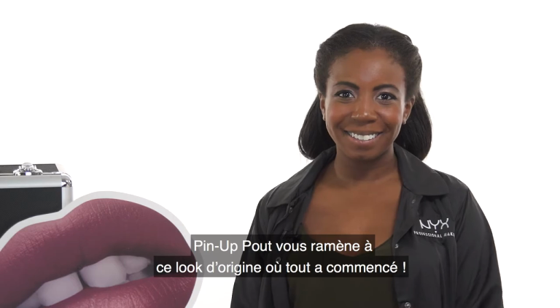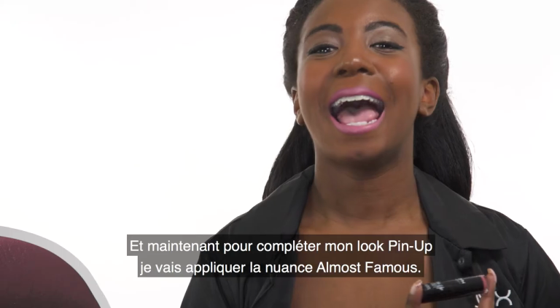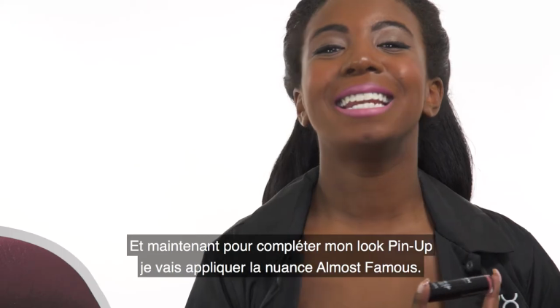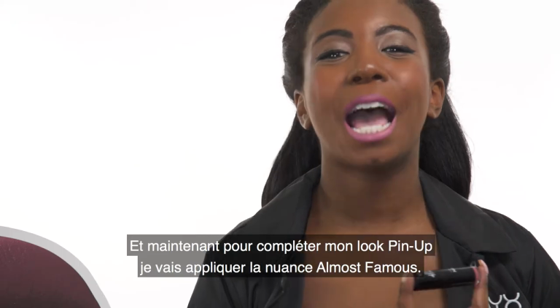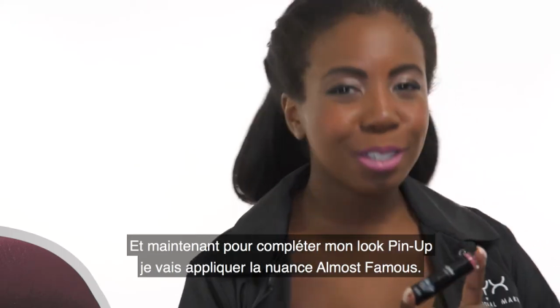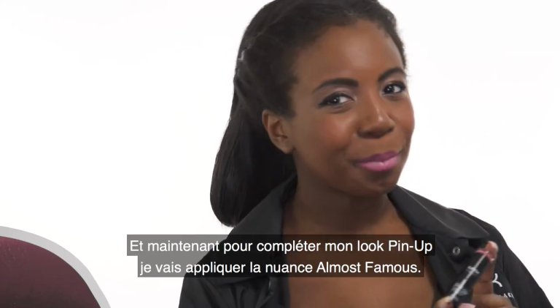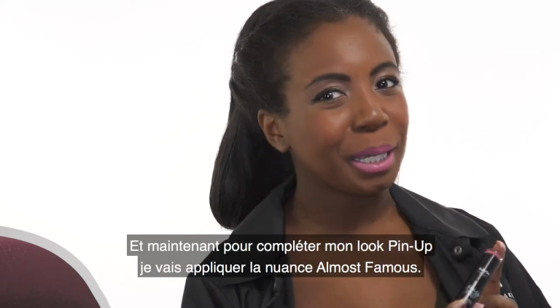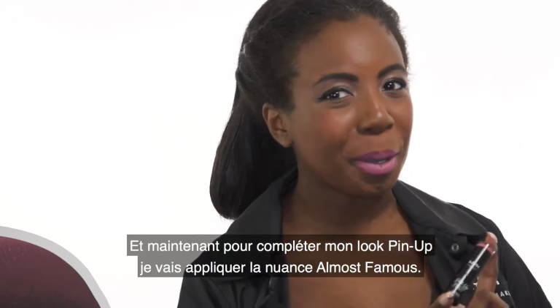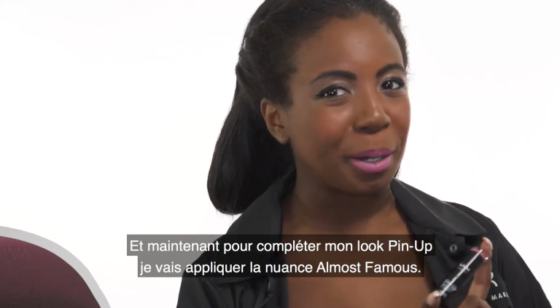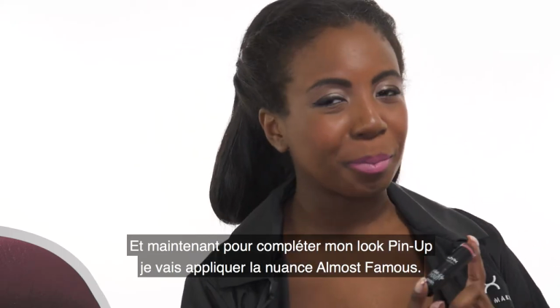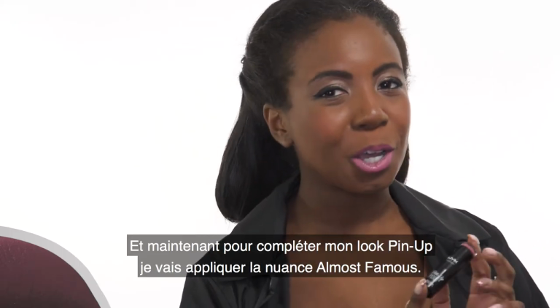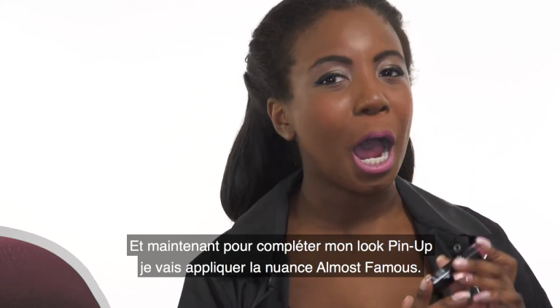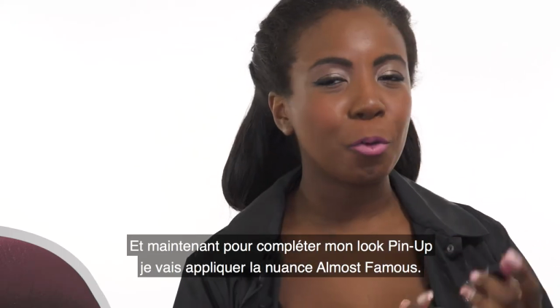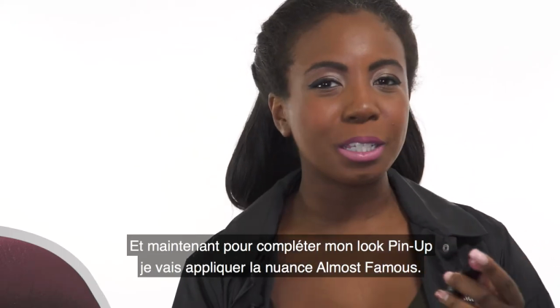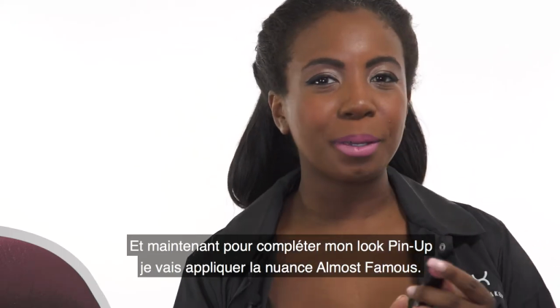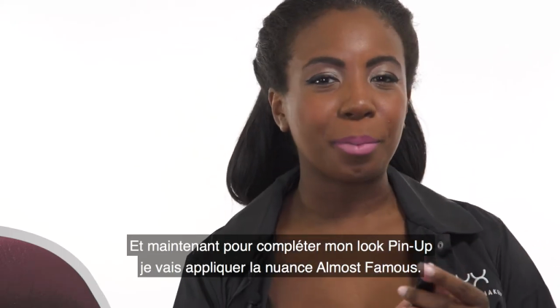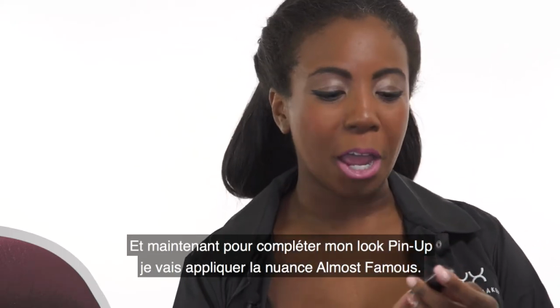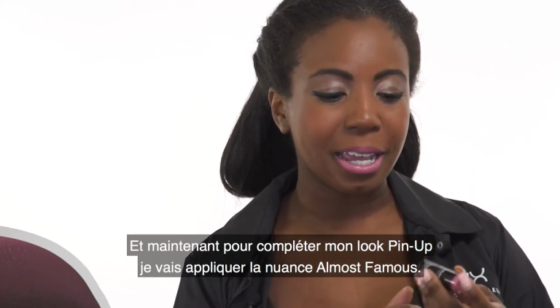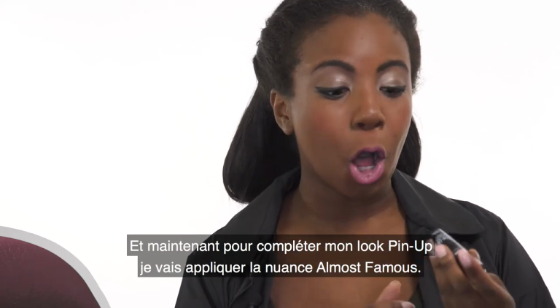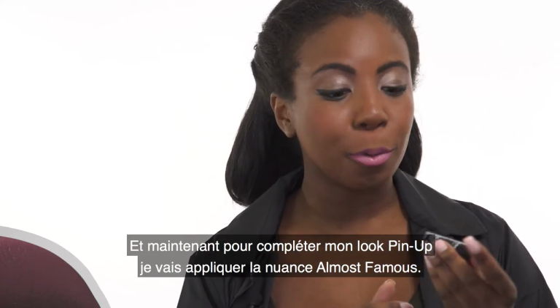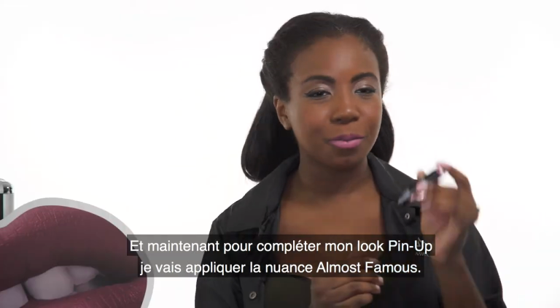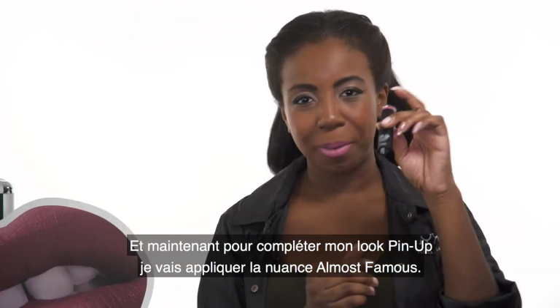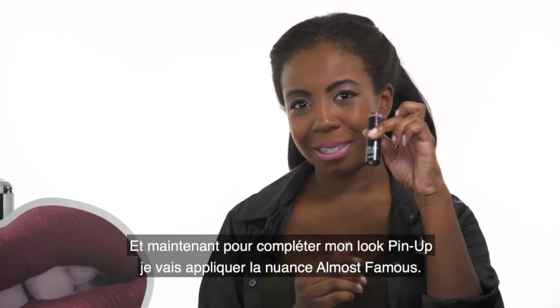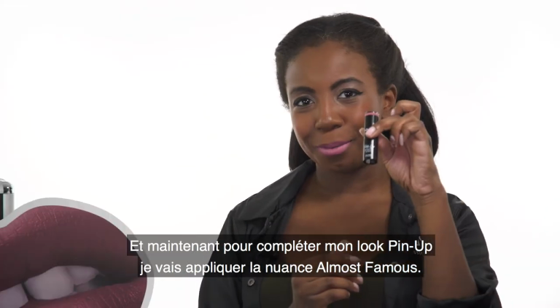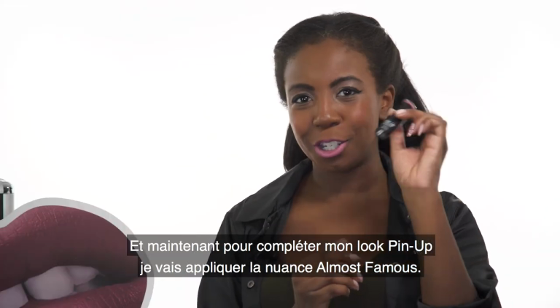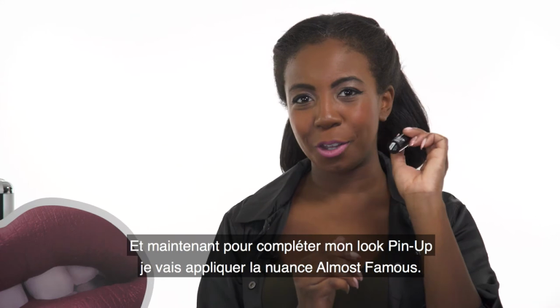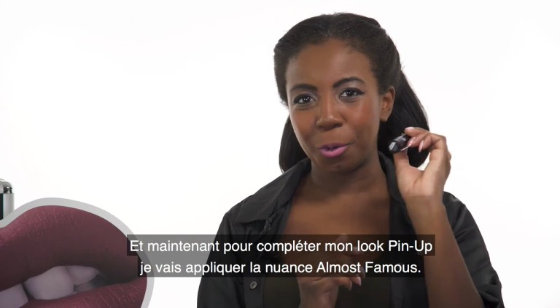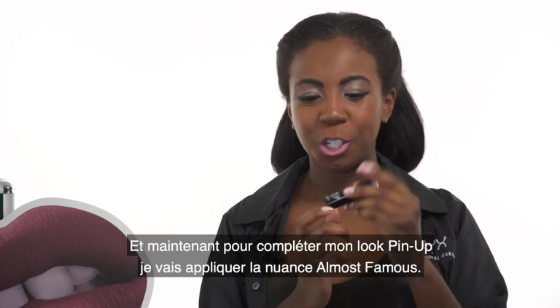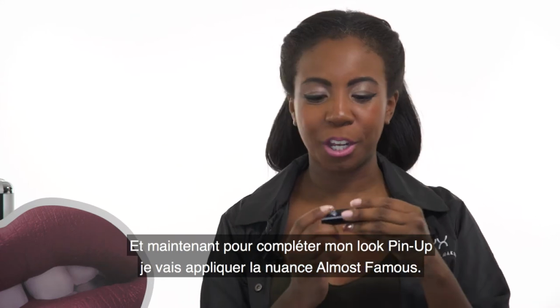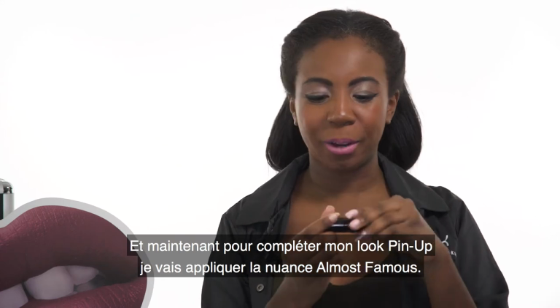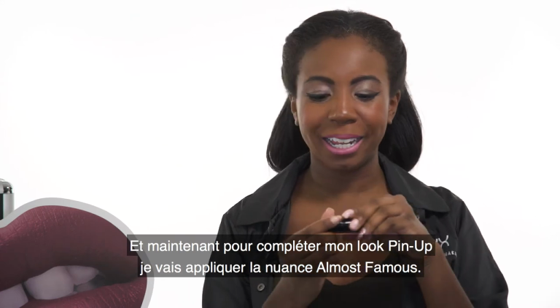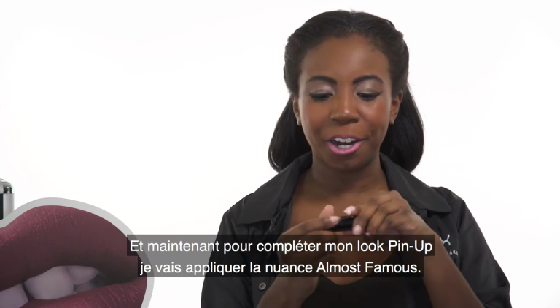And now to complete my pin up look, I'm going to be applying Almost Famous, which is a rosy shade right here.